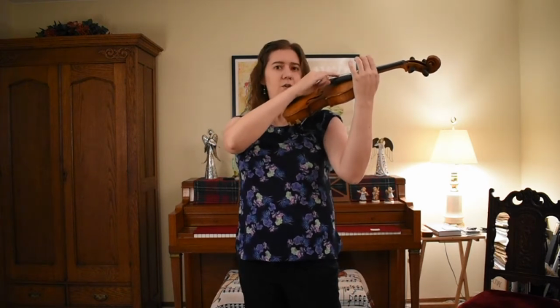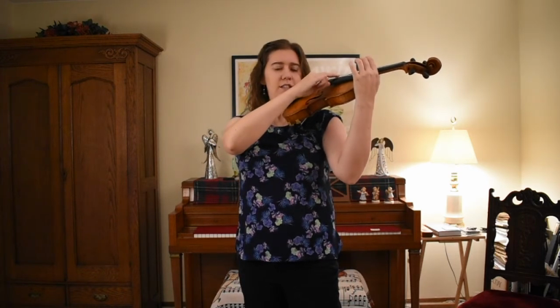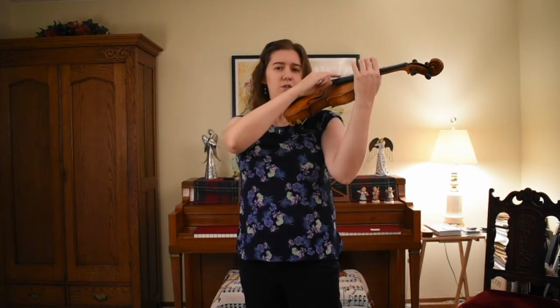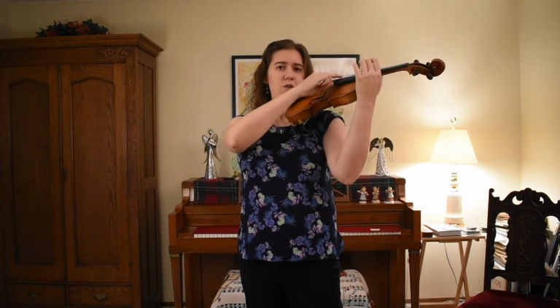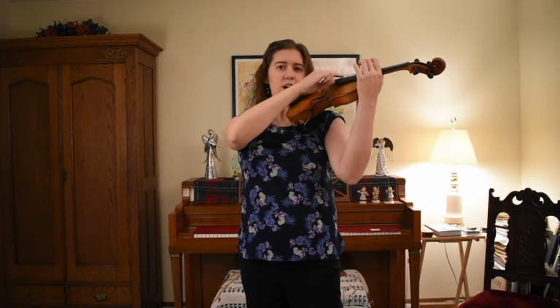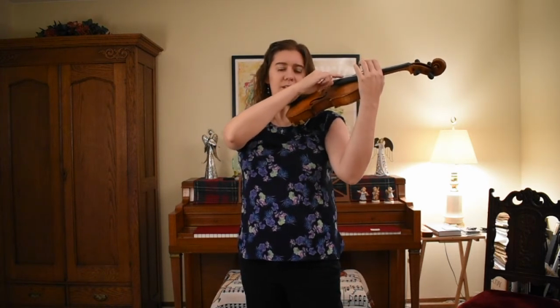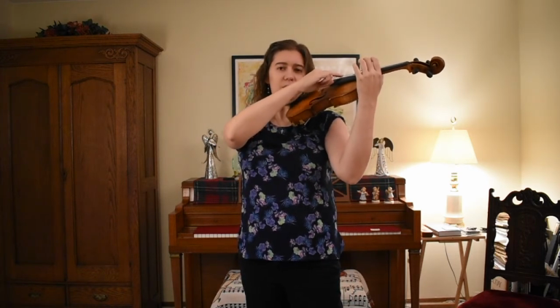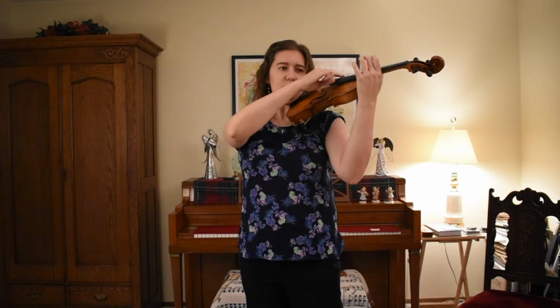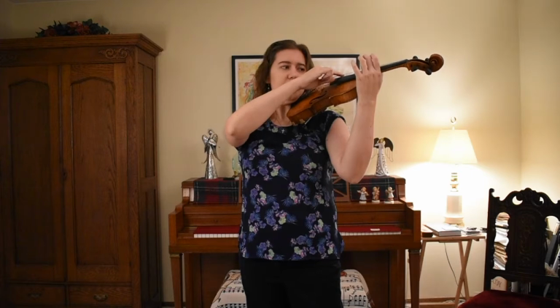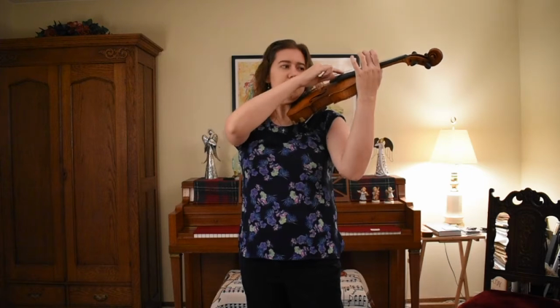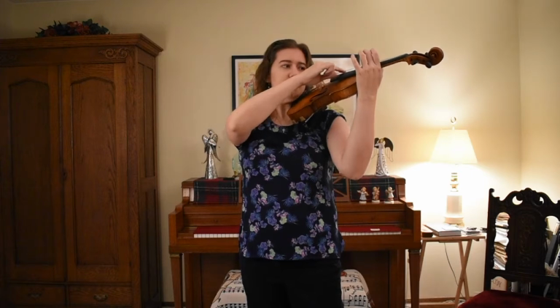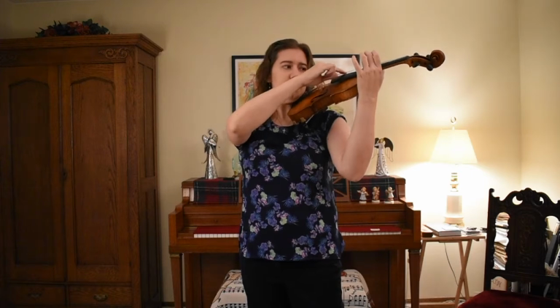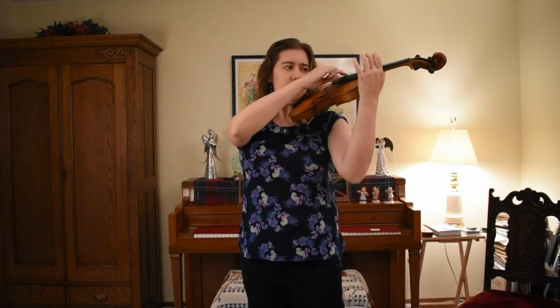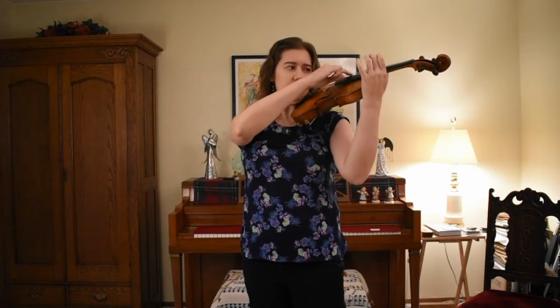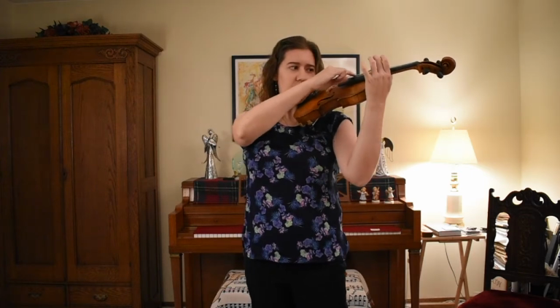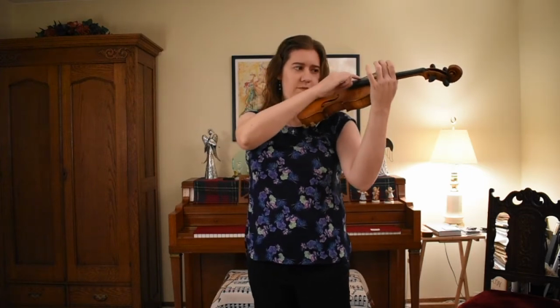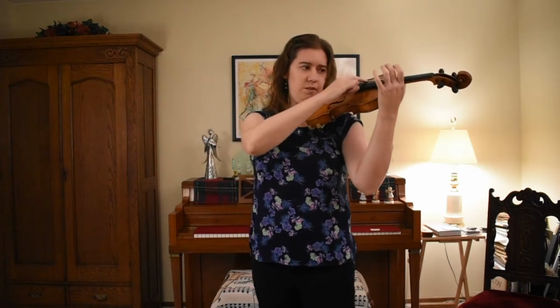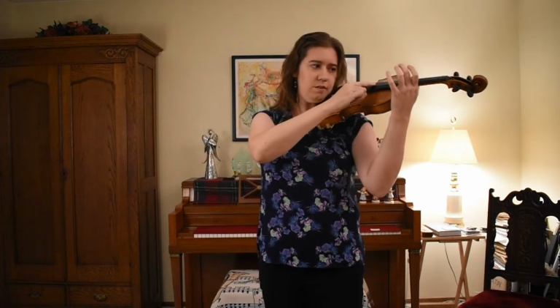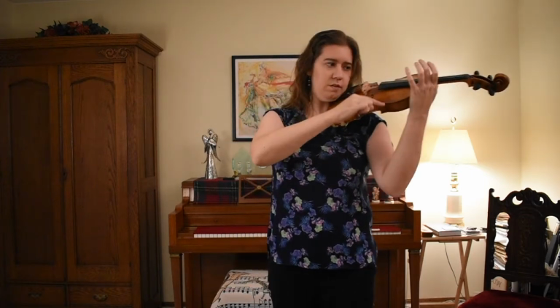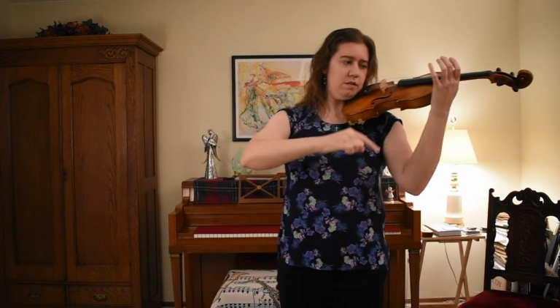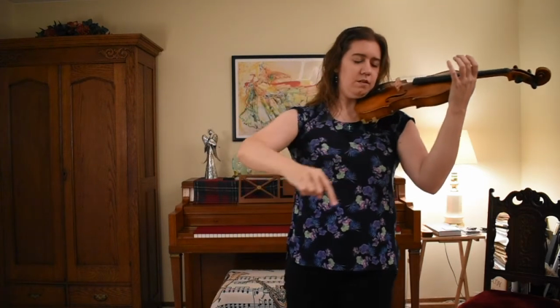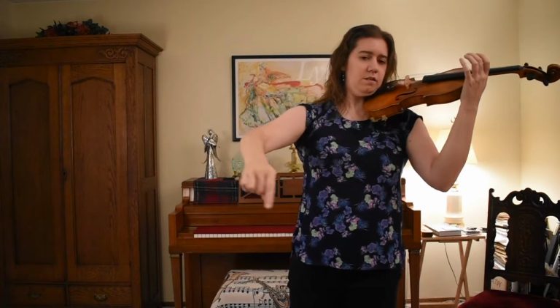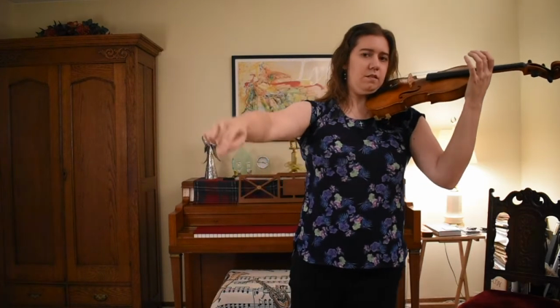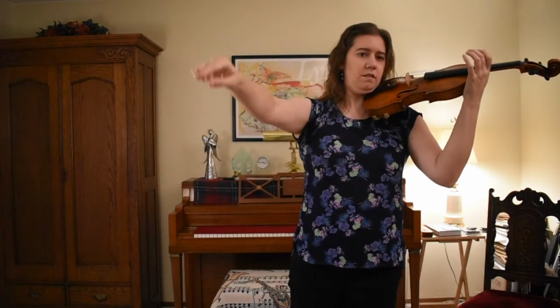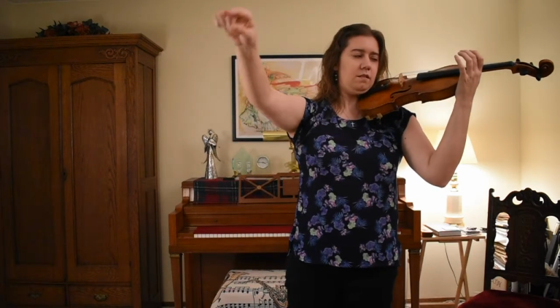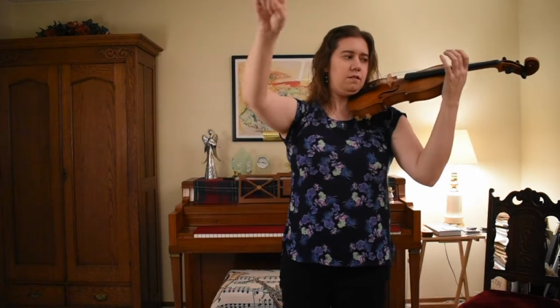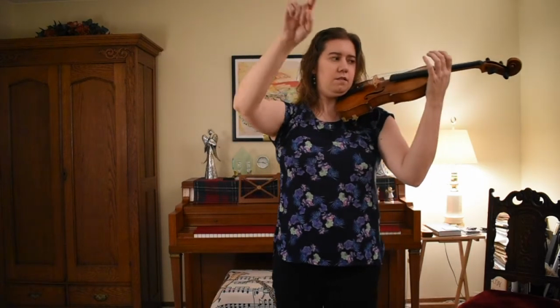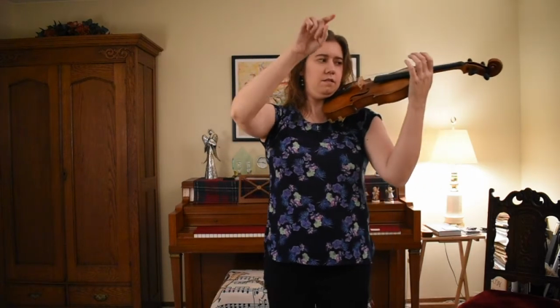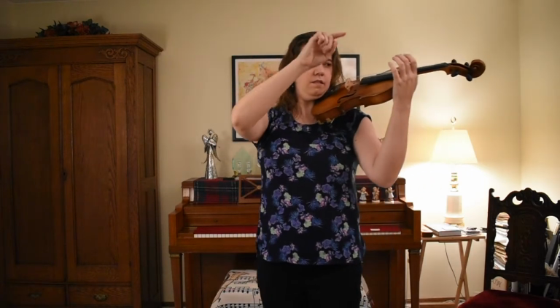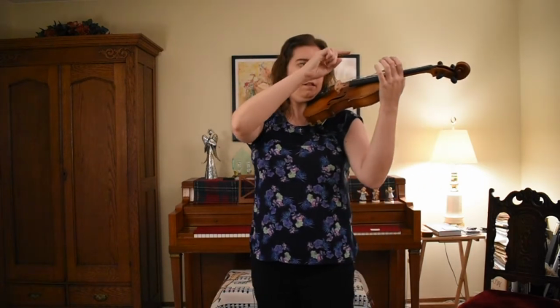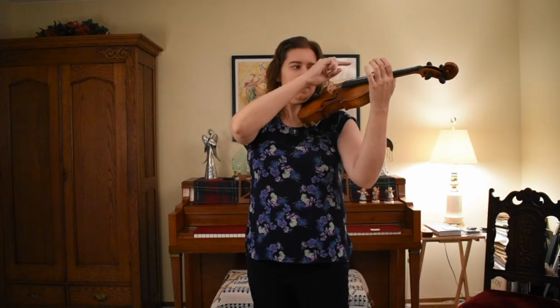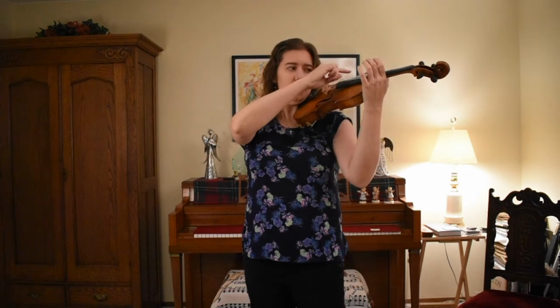Let's do a couple of those. Ready, go. Again.